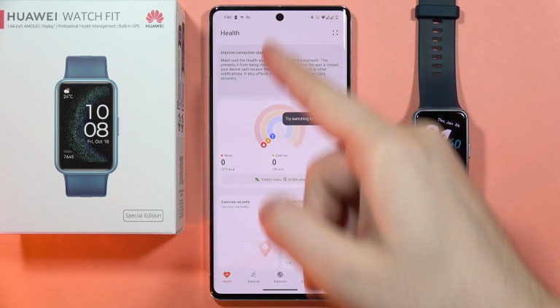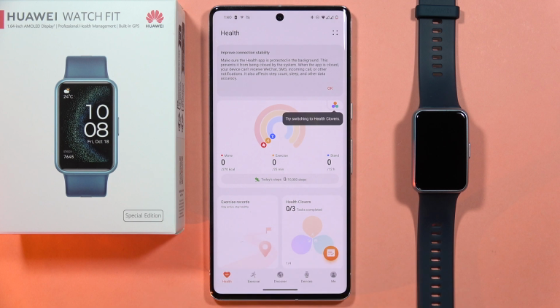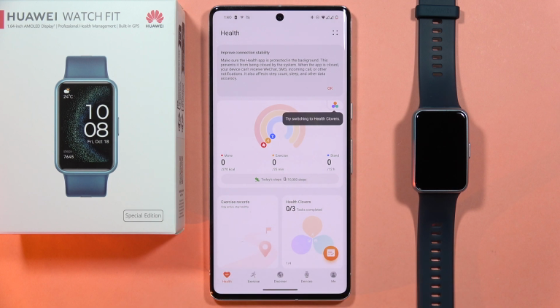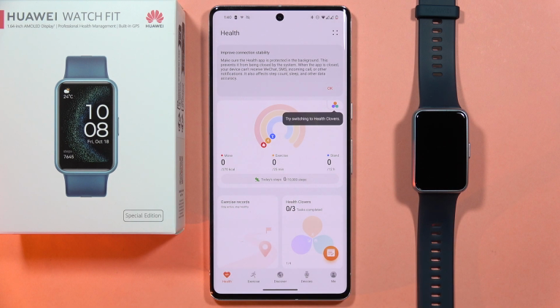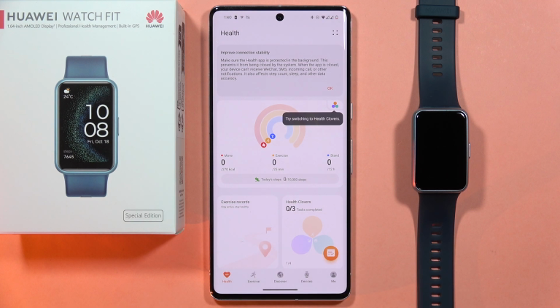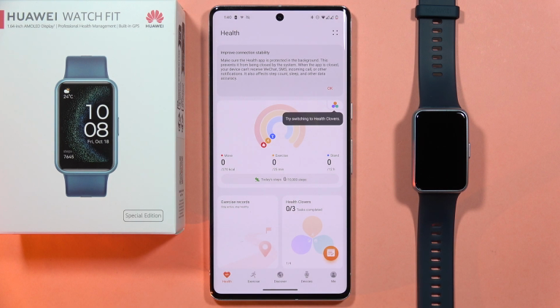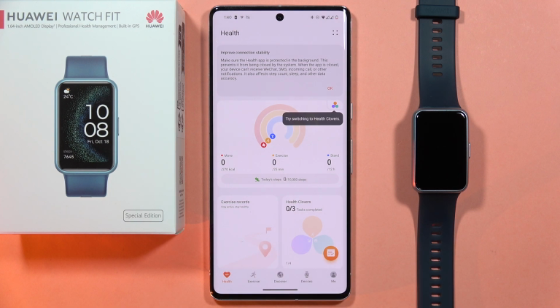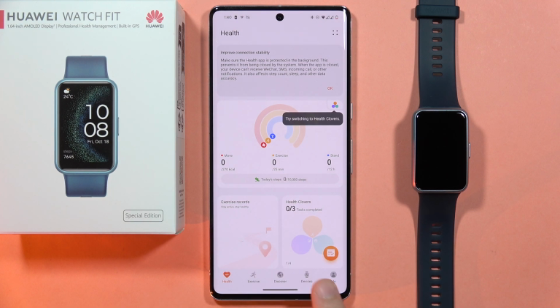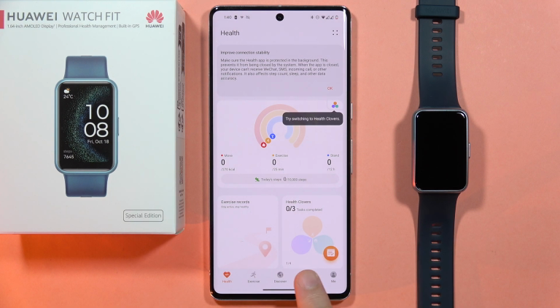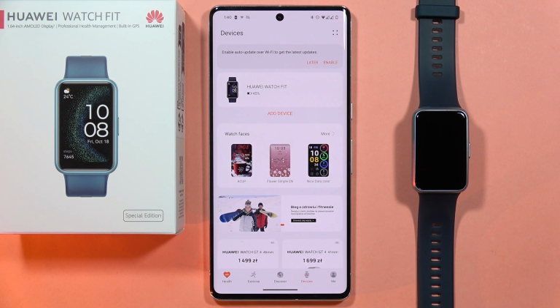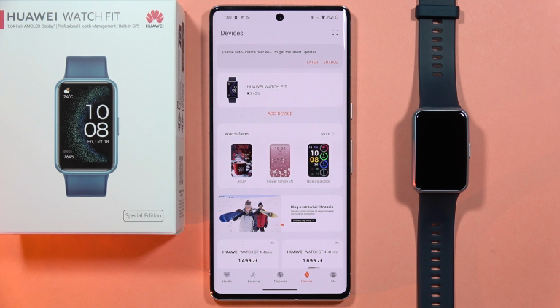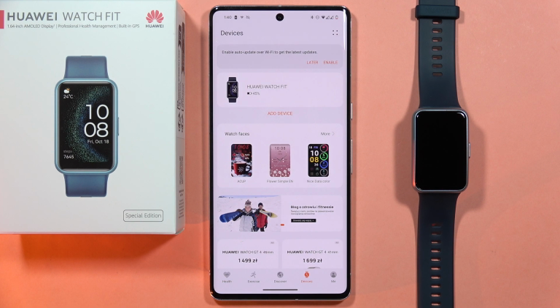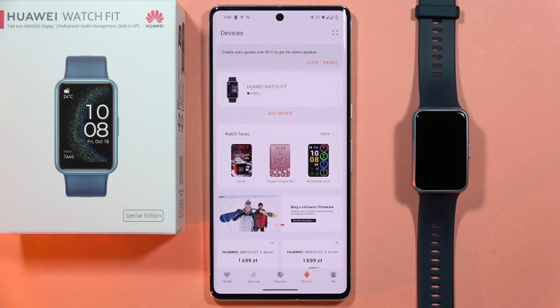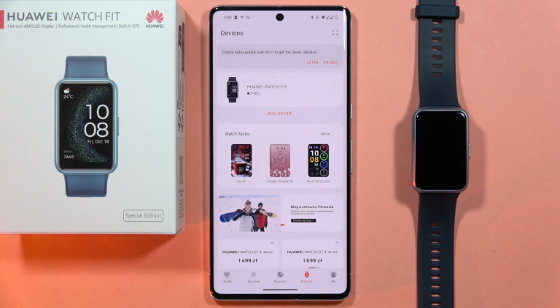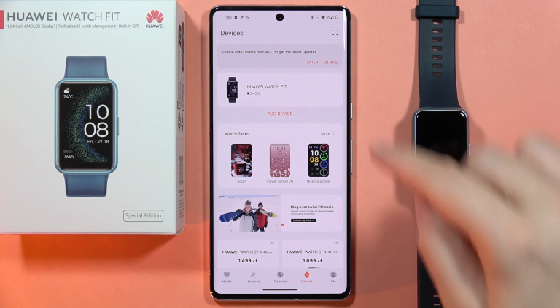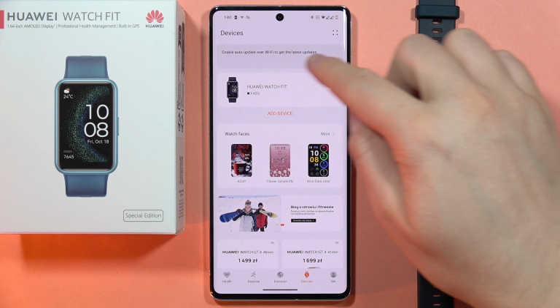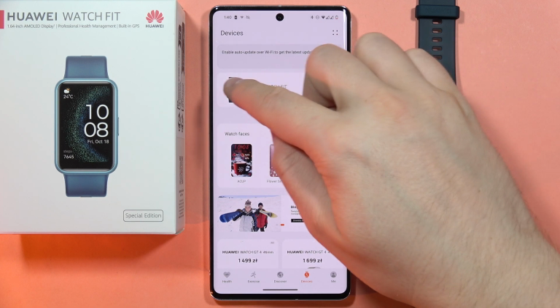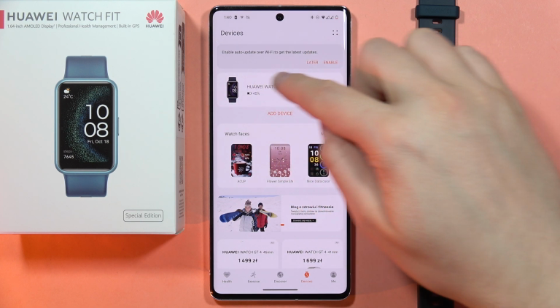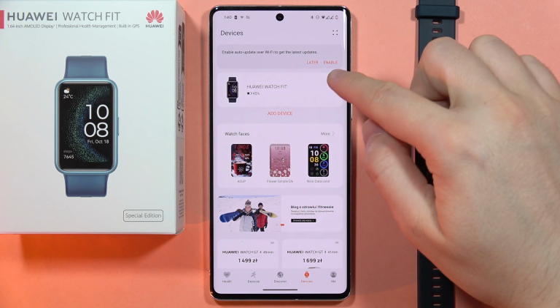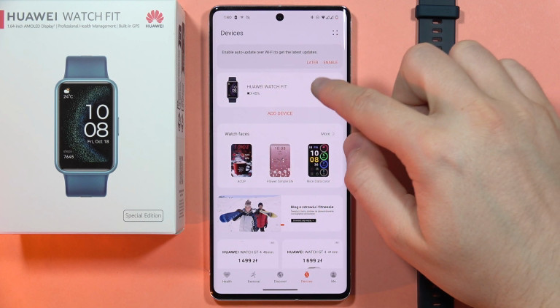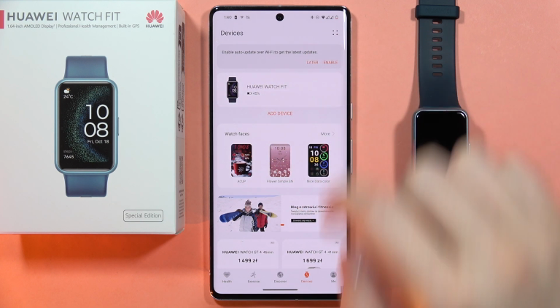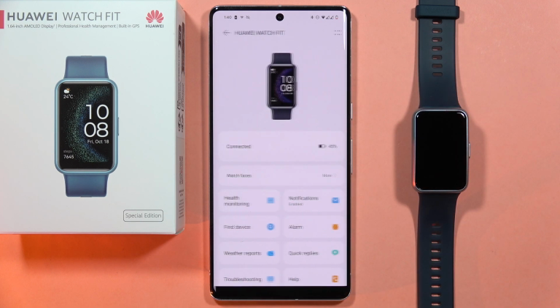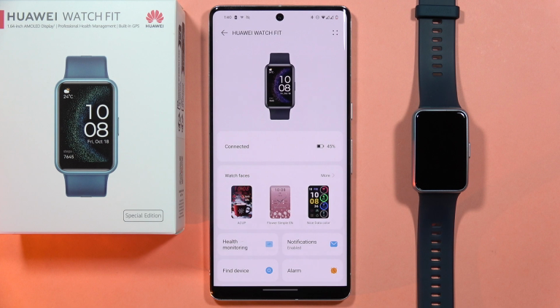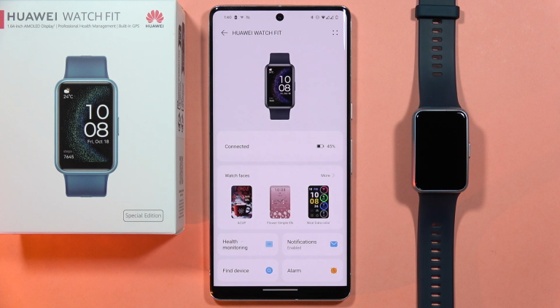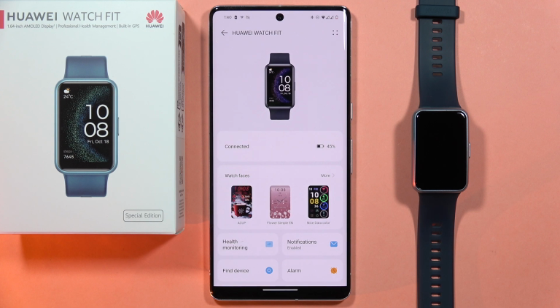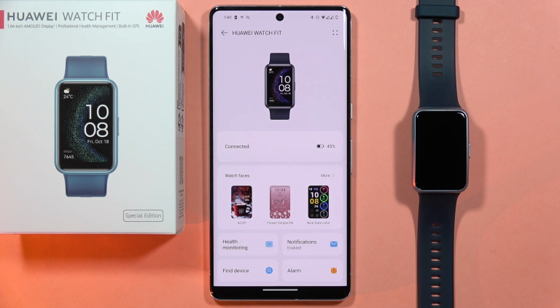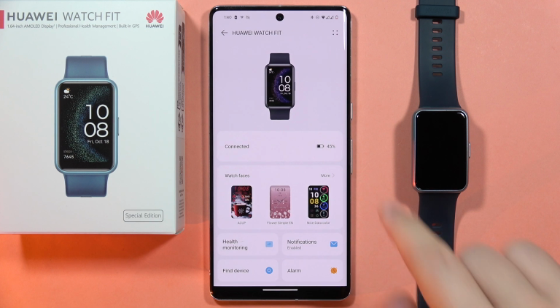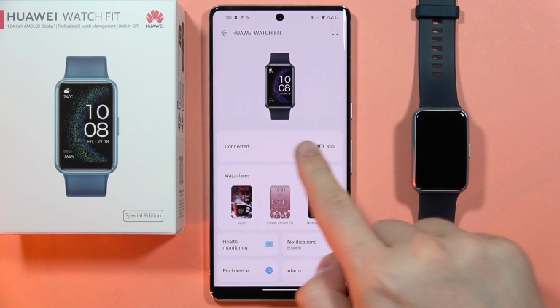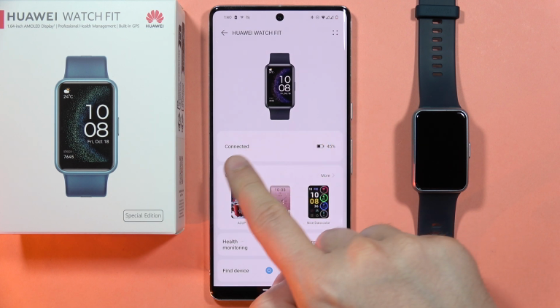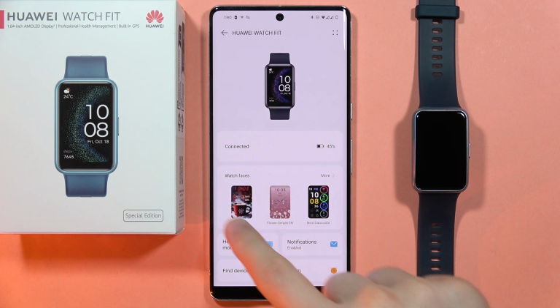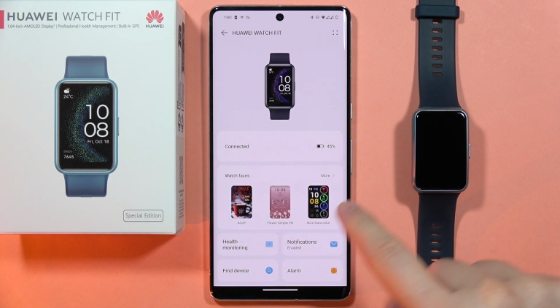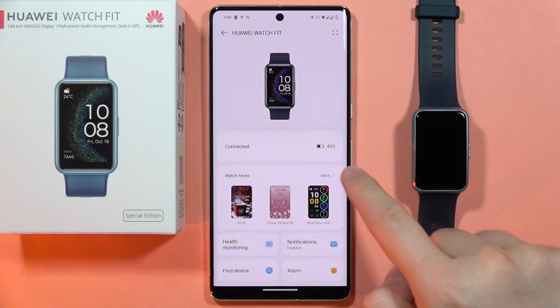Huawei Health application on your device, go into devices, select your Huawei Watch Fit, and from here go into the watch faces.